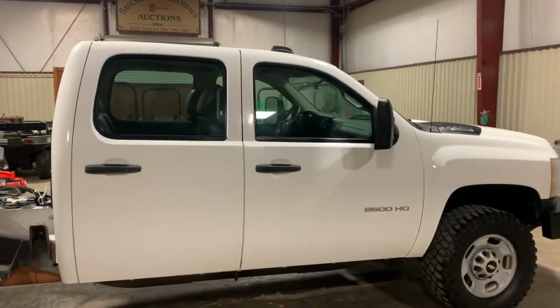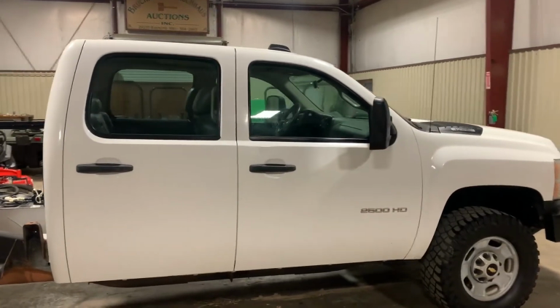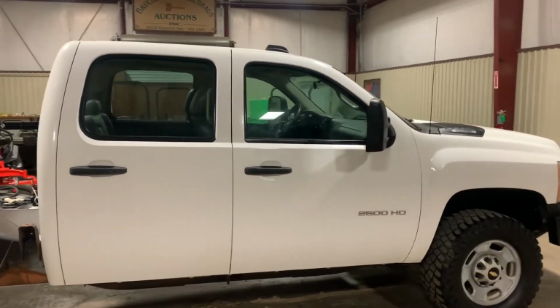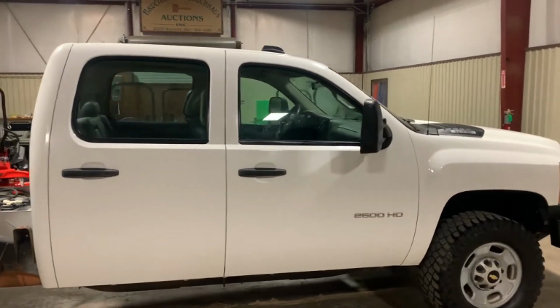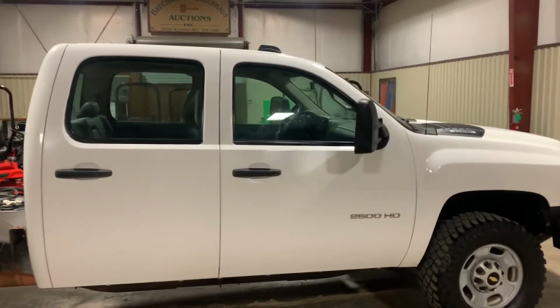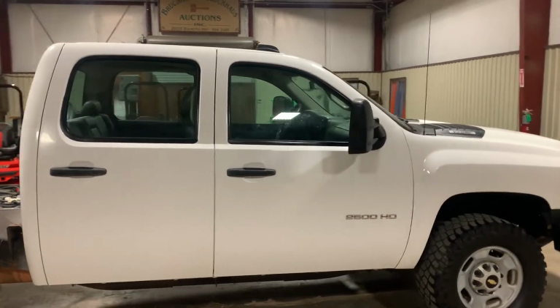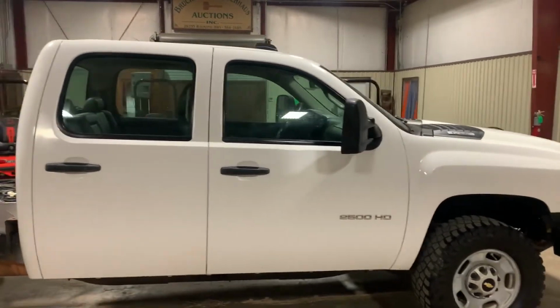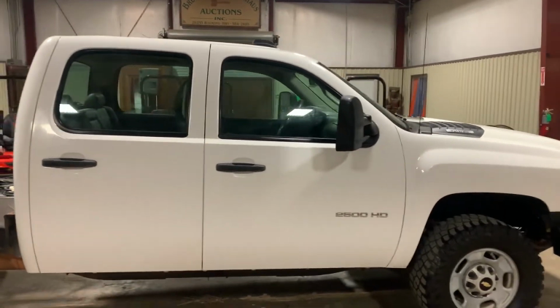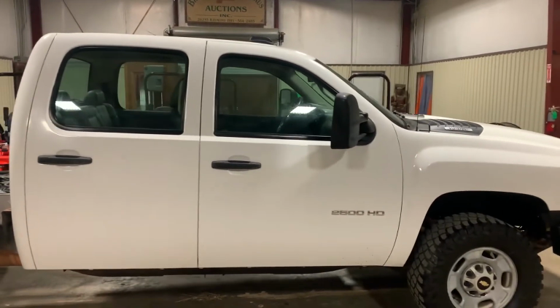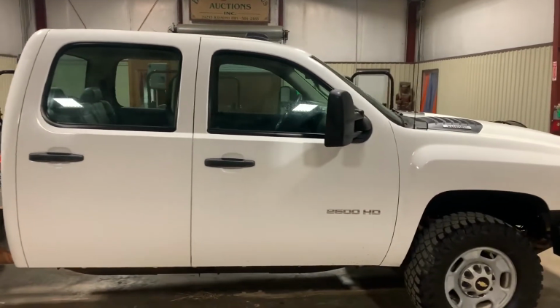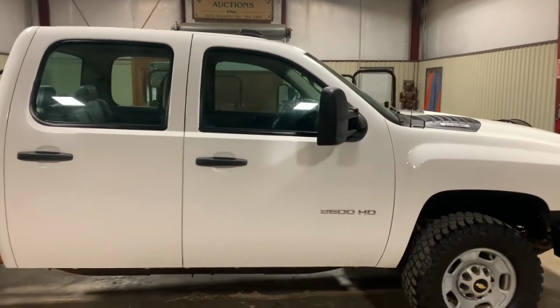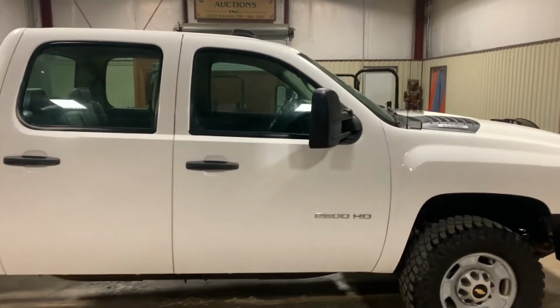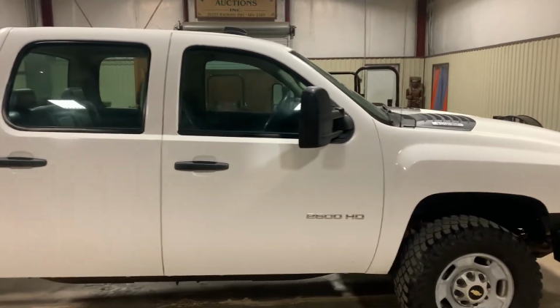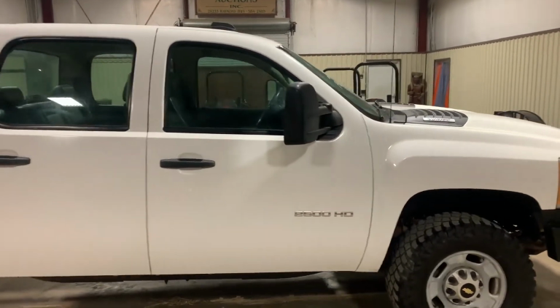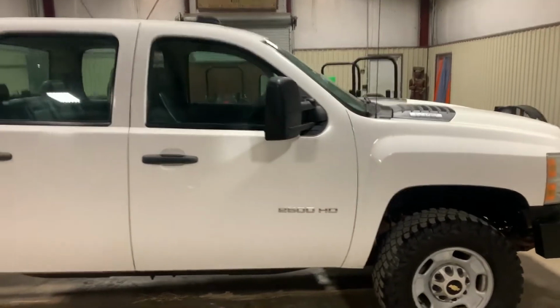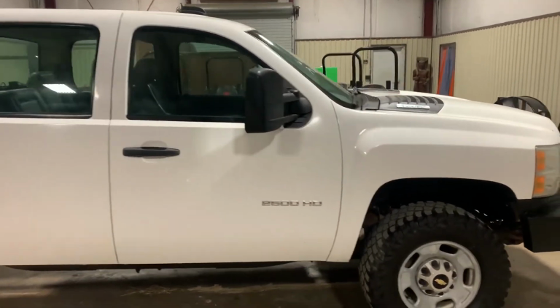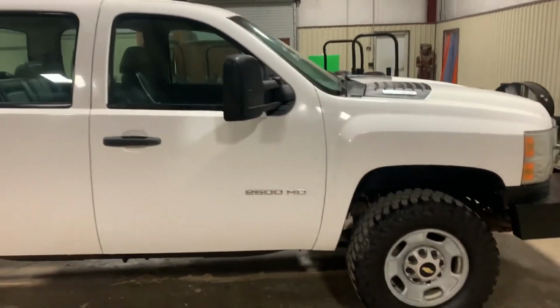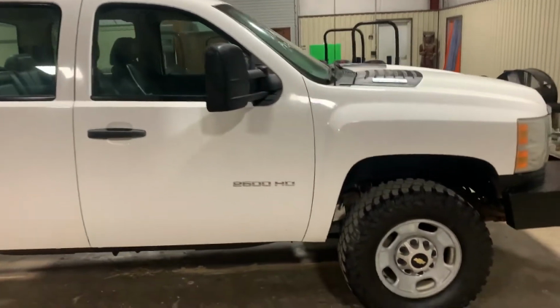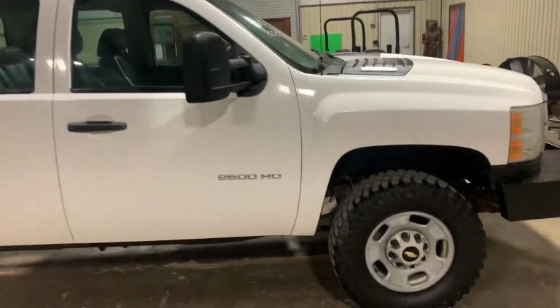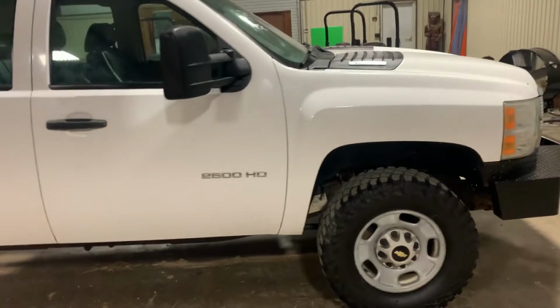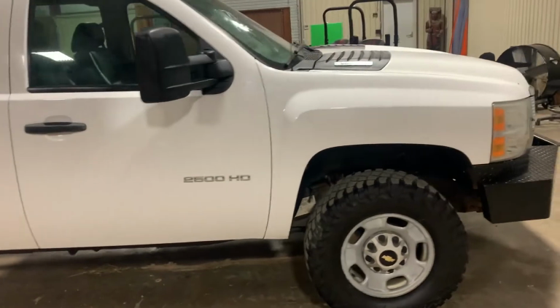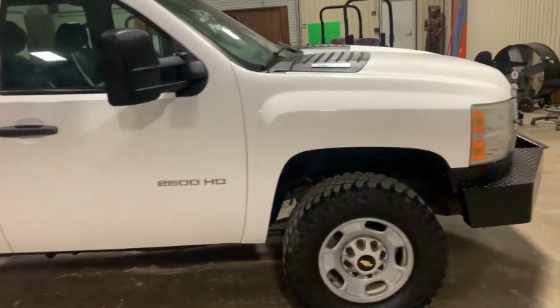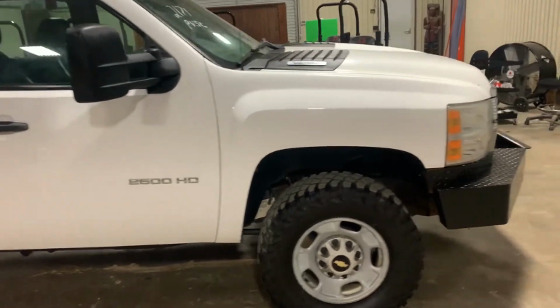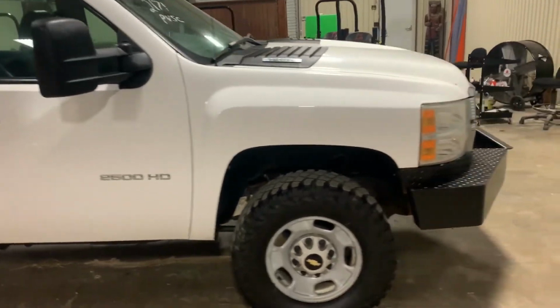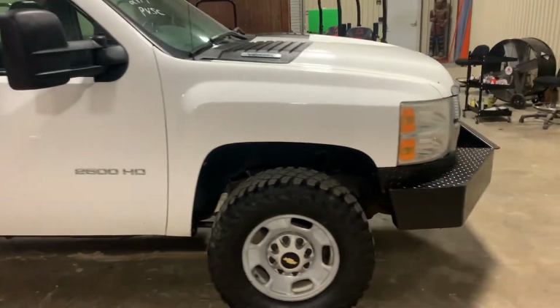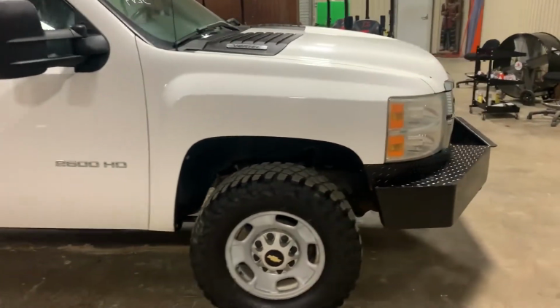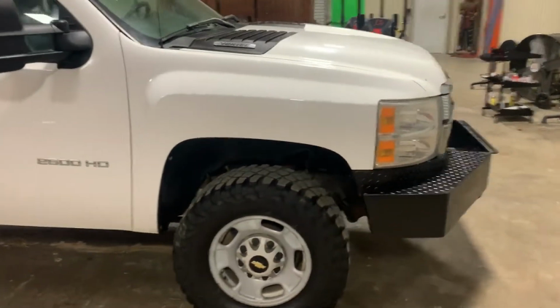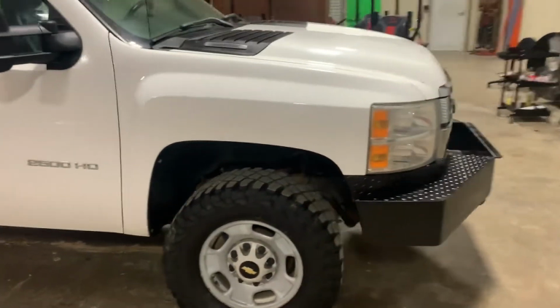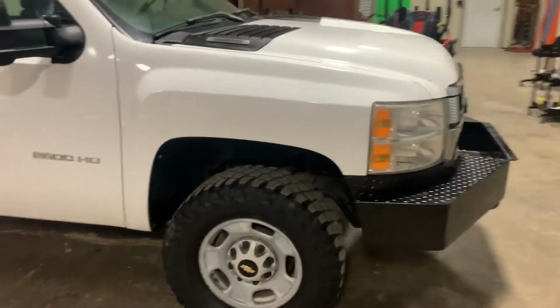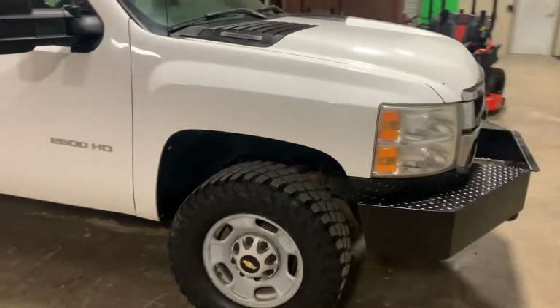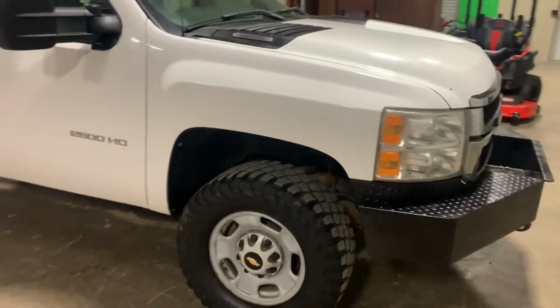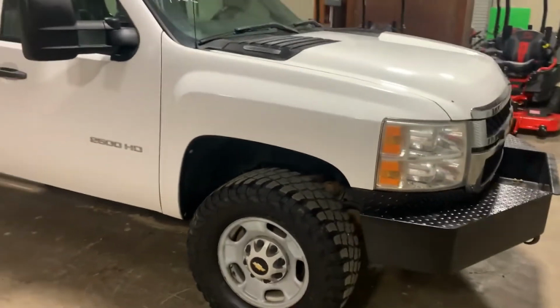It's a four-door, it's a four-wheel drive. Body's nice and straight. Don't see no major damage like you see on some trucks — they took care of this truck. Does have 175,000 miles.